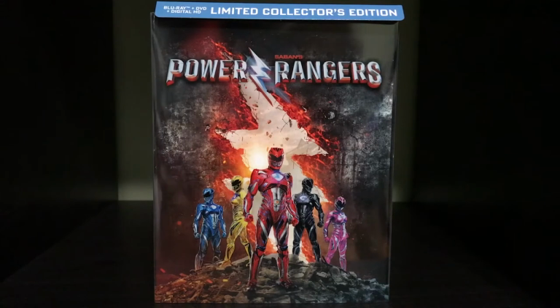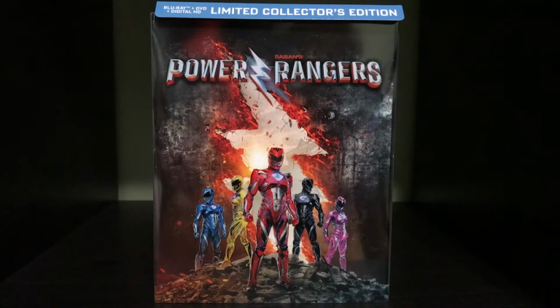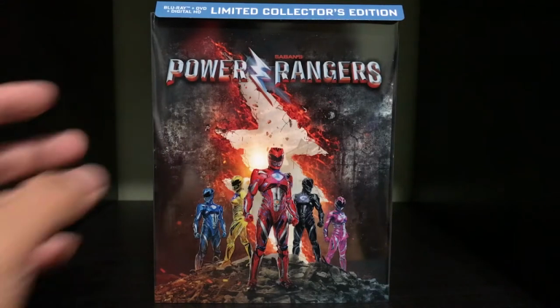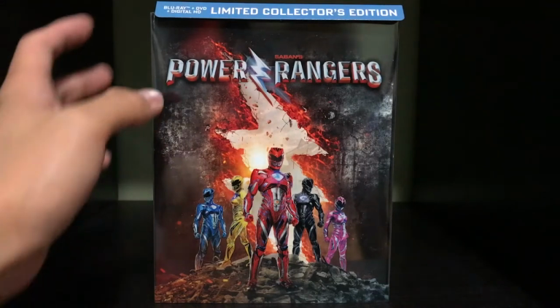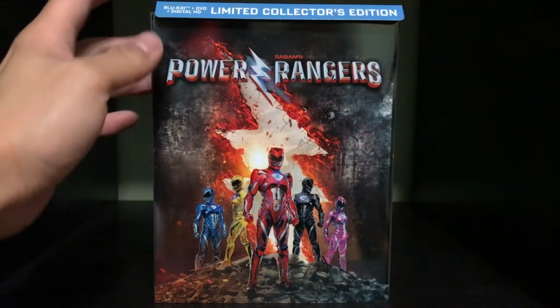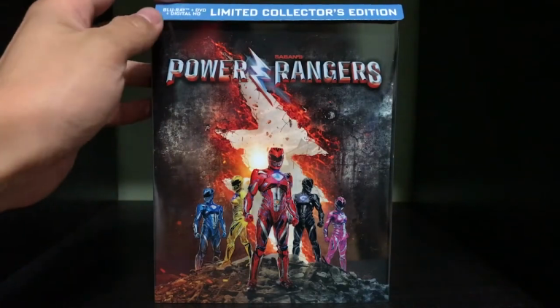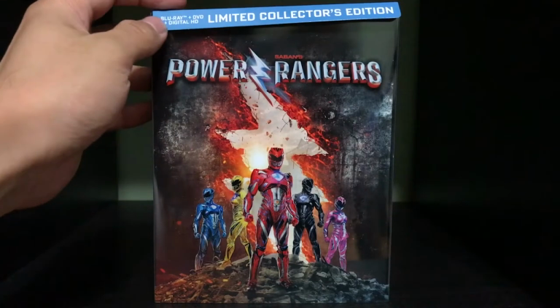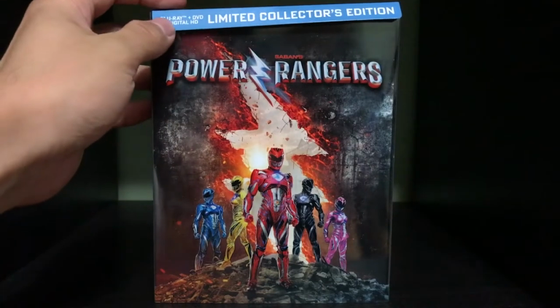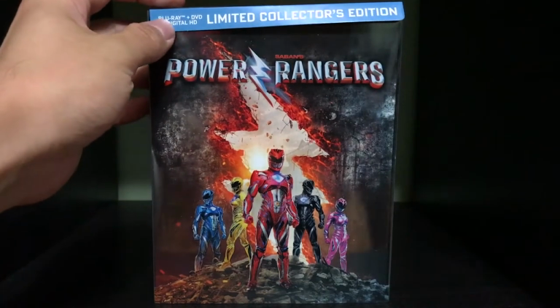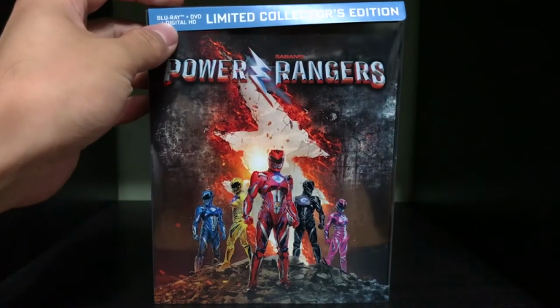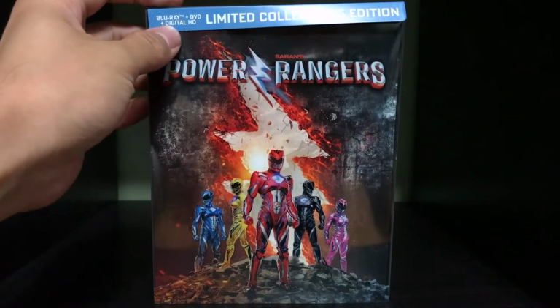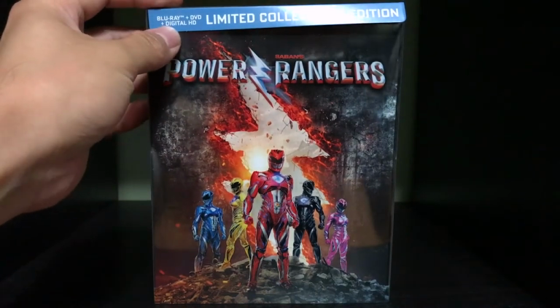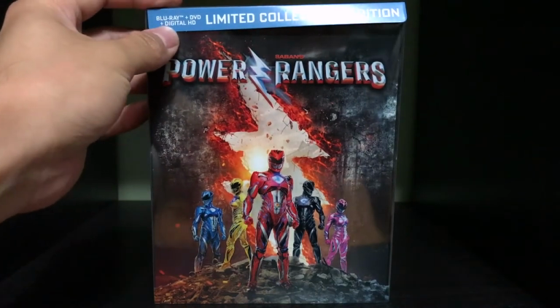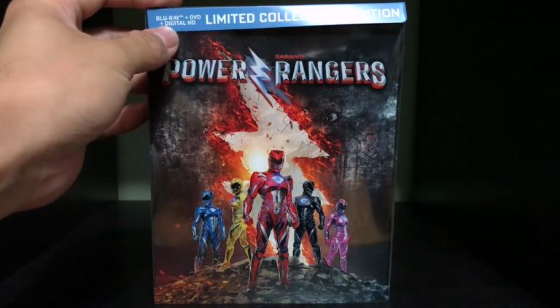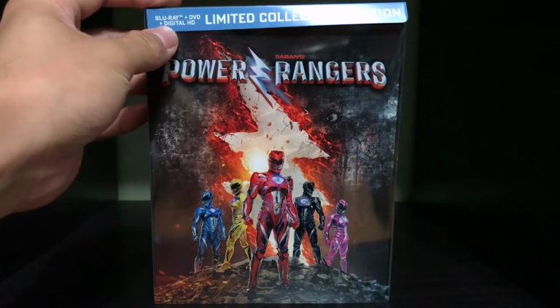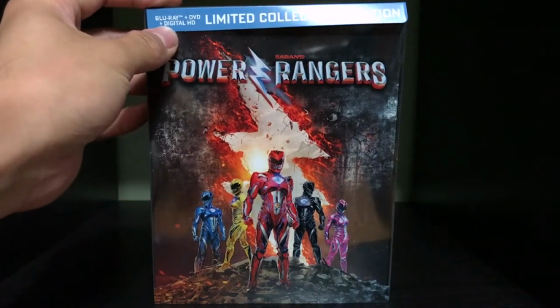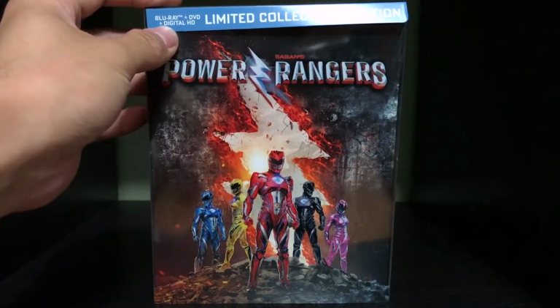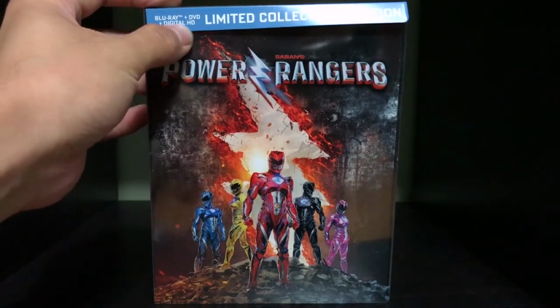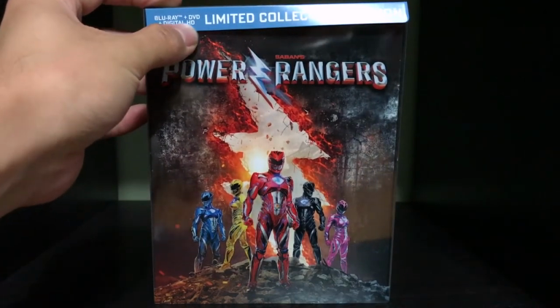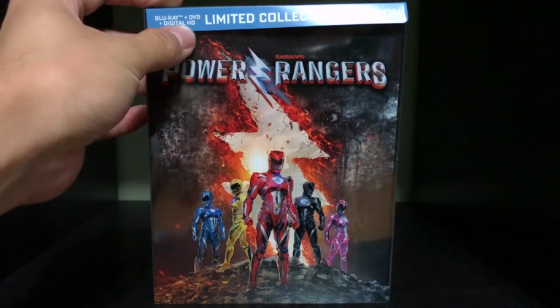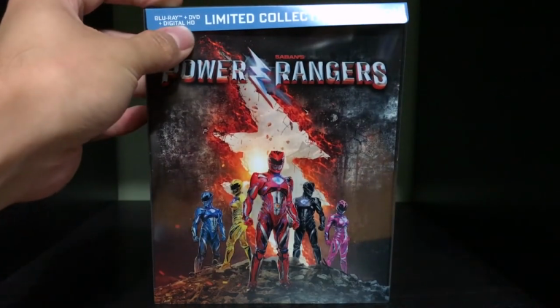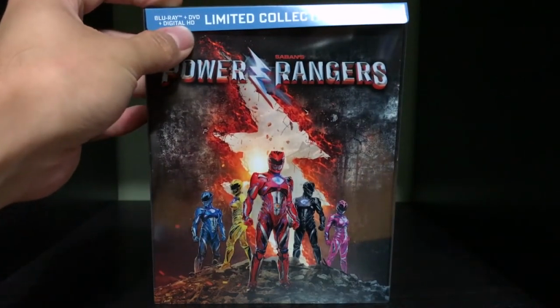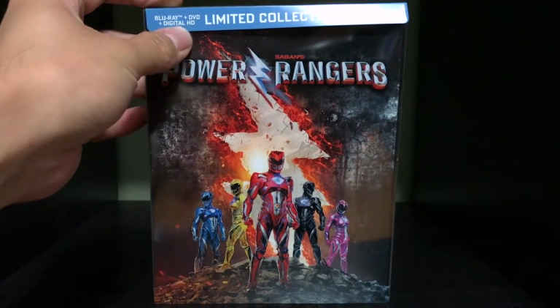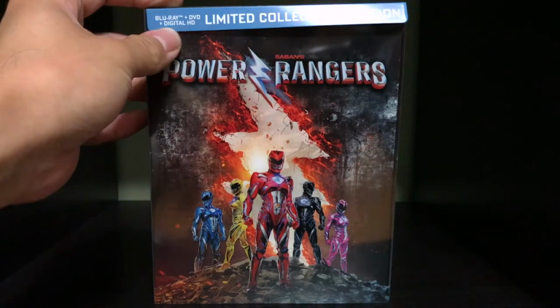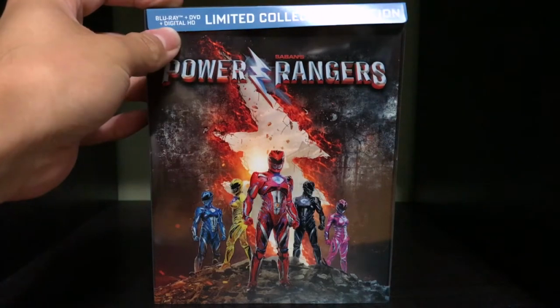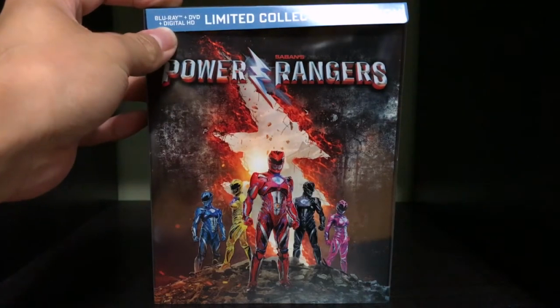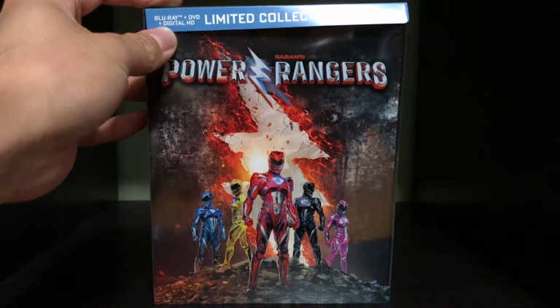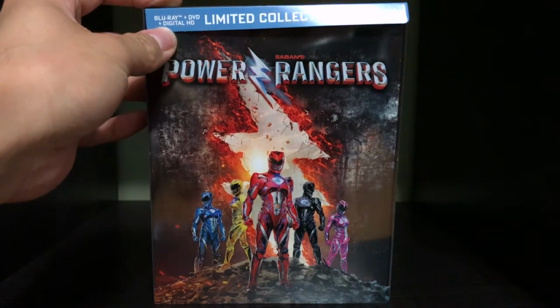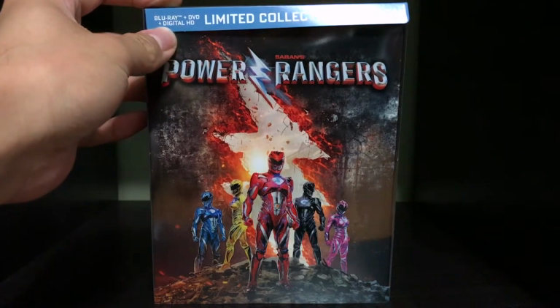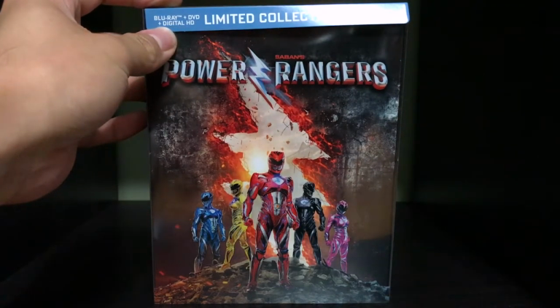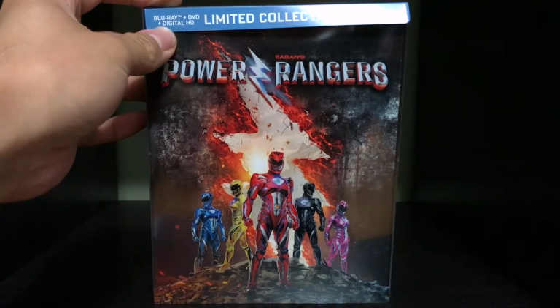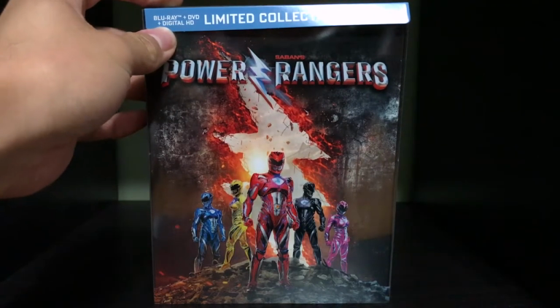So here you can already see at the top it says Blu-ray, you got the DVD, and you got the digital HD.